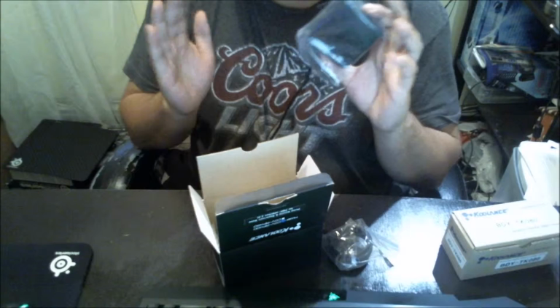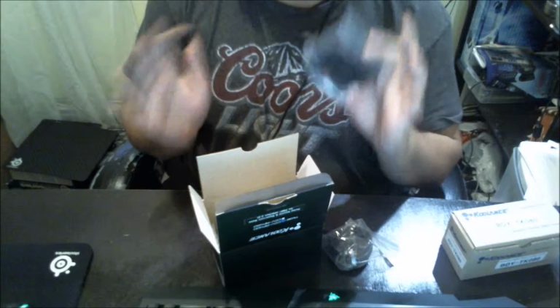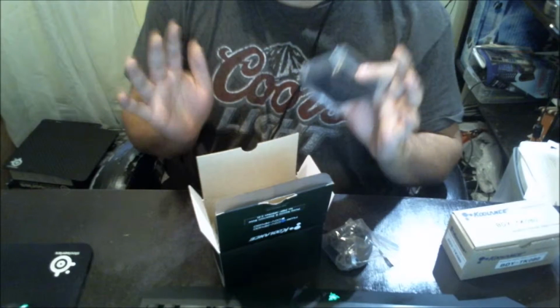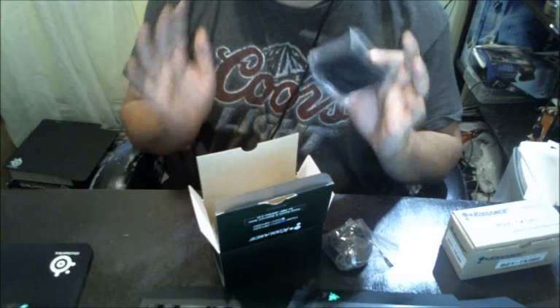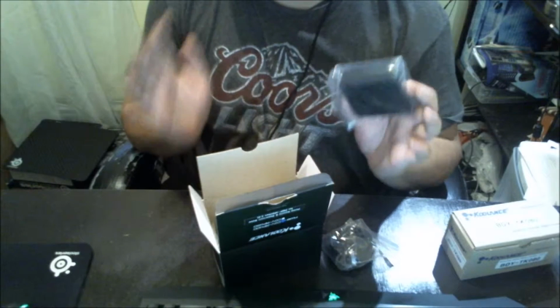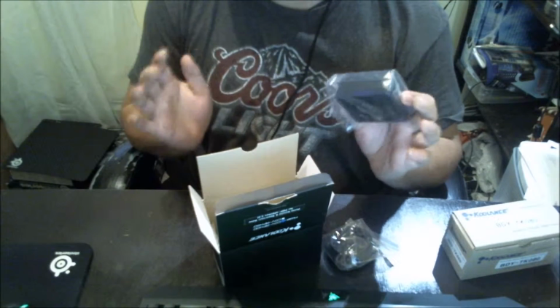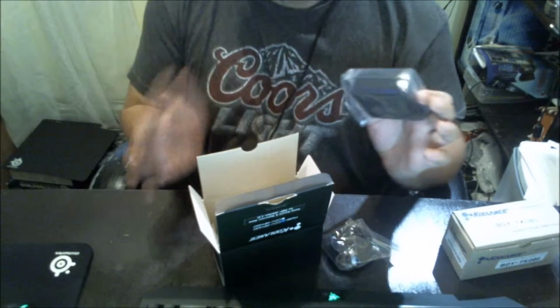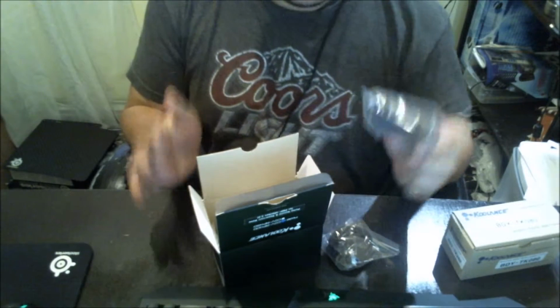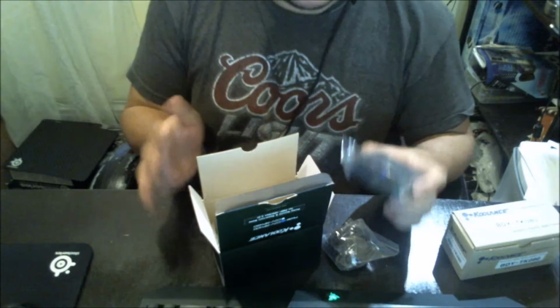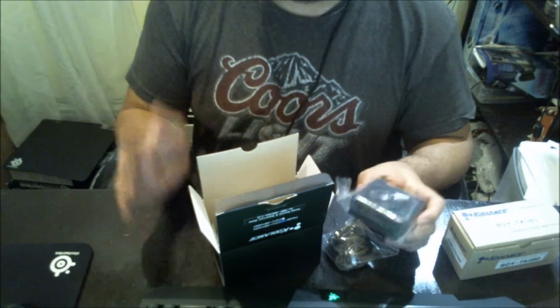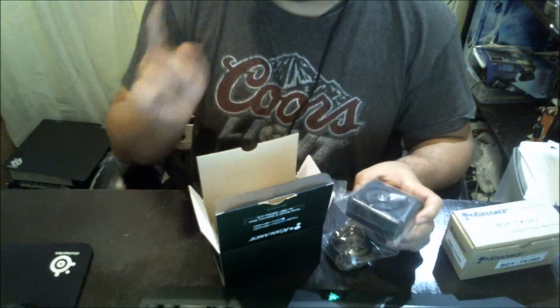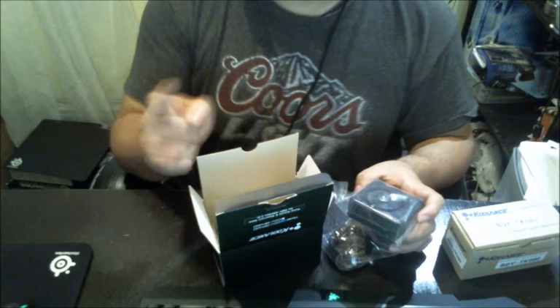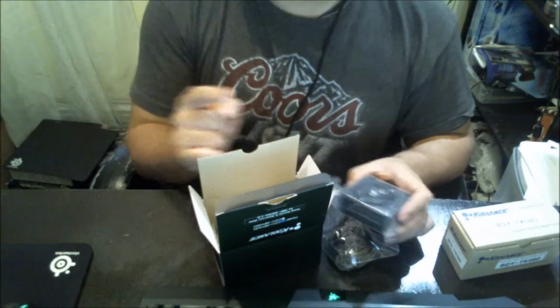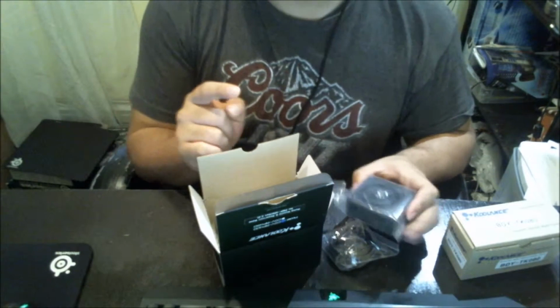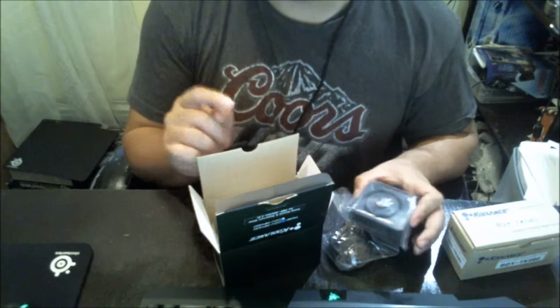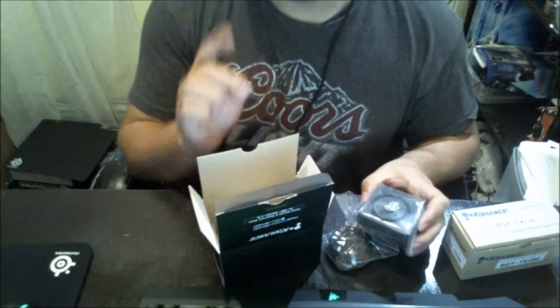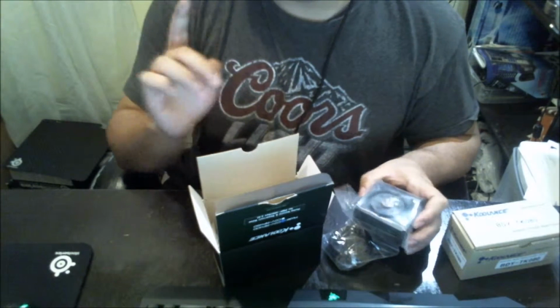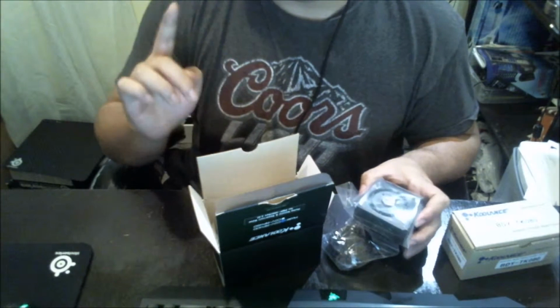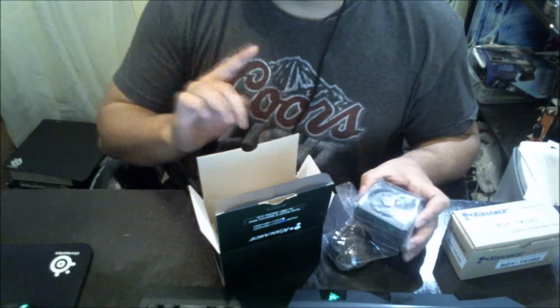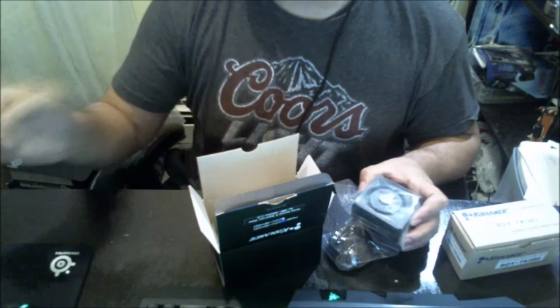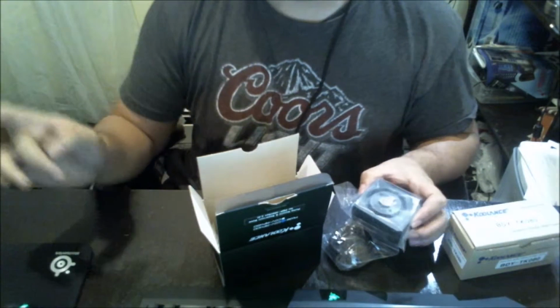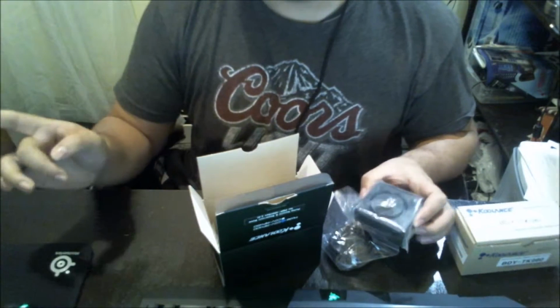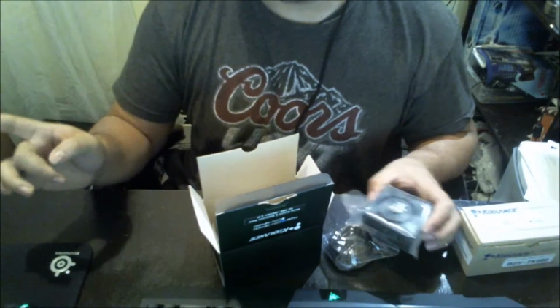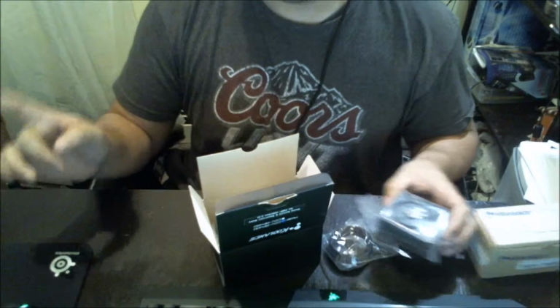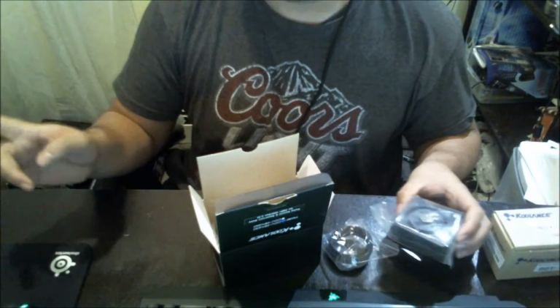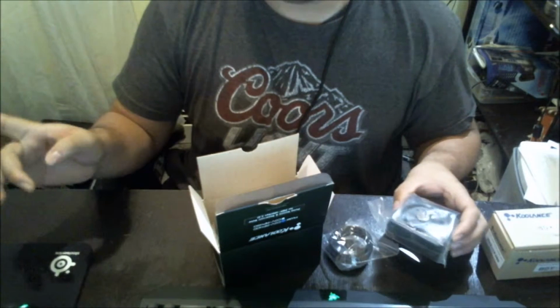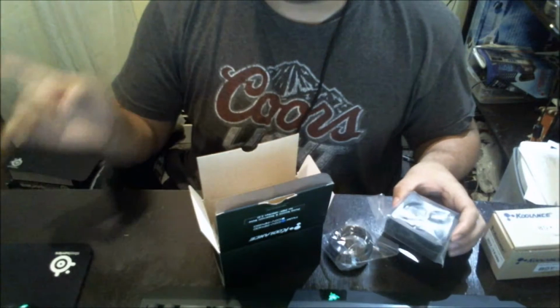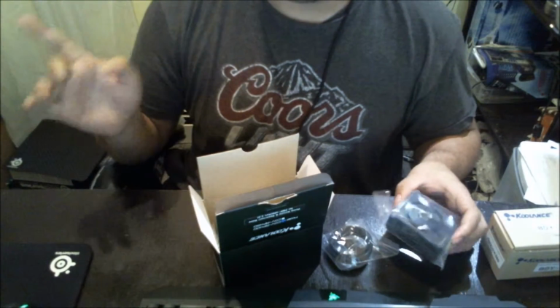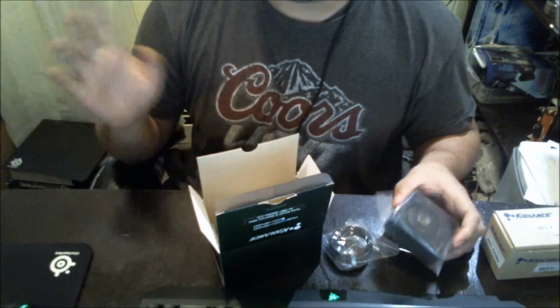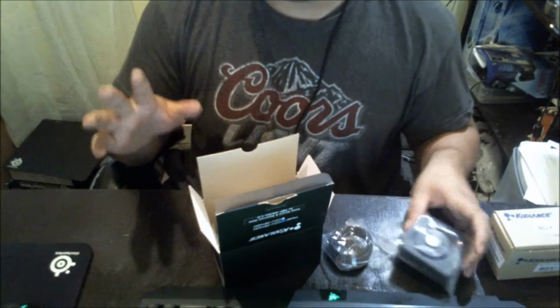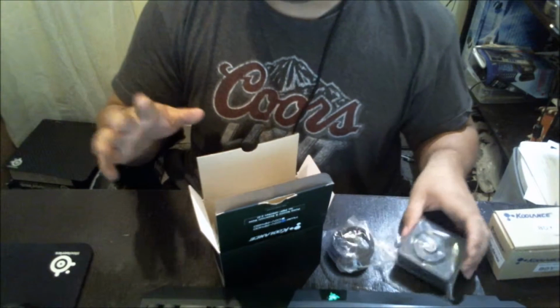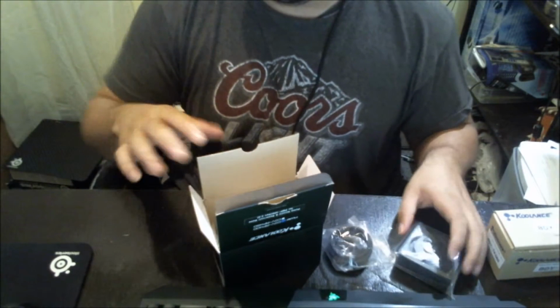I have a very good idea how I'm going to mount this, which I'm going to show you guys when I finish the build tomorrow, because I don't have any distilled water yet.